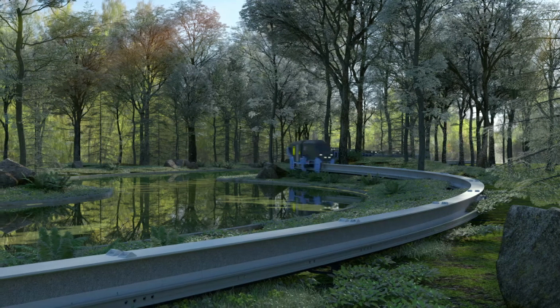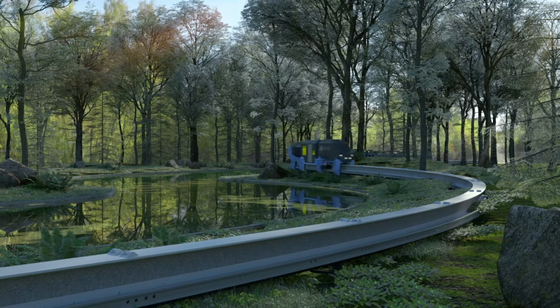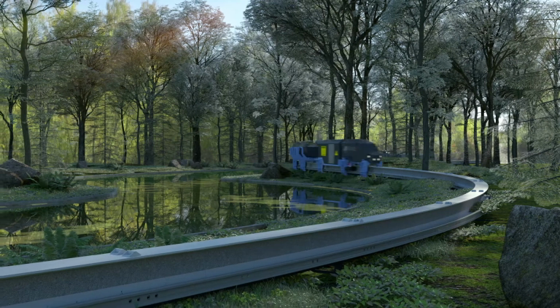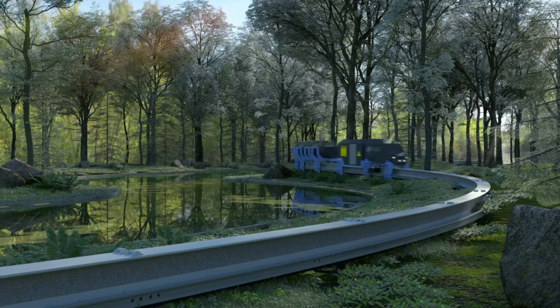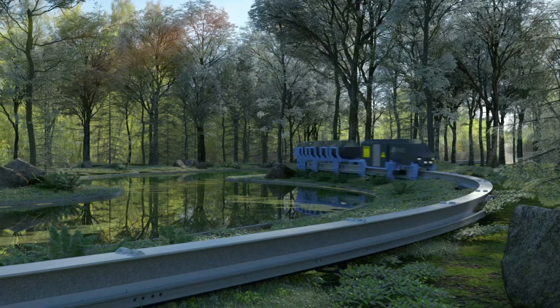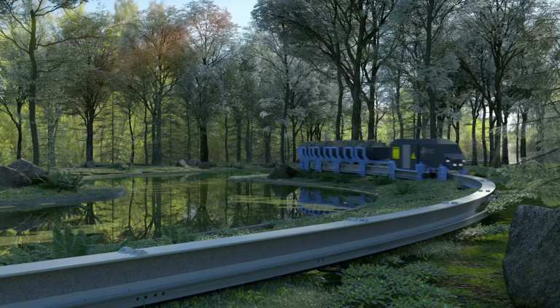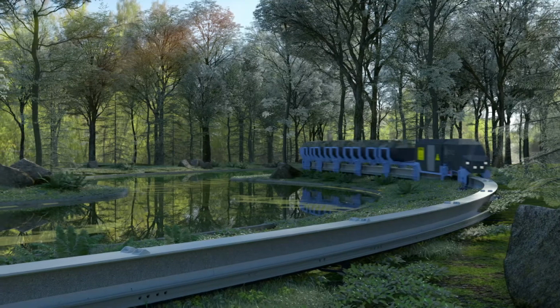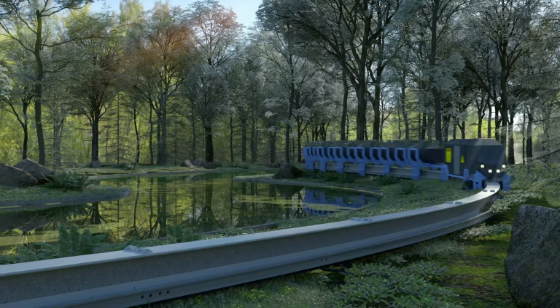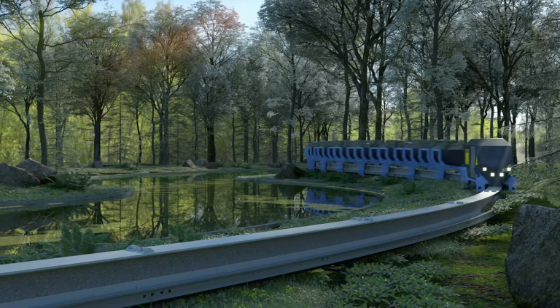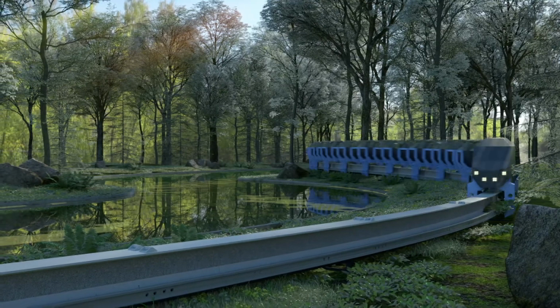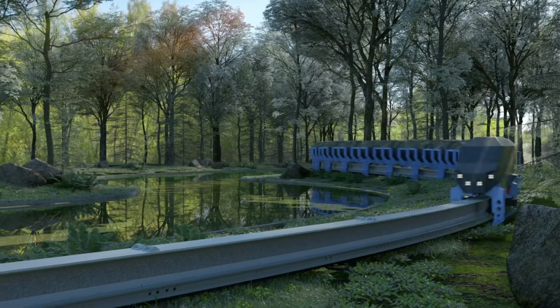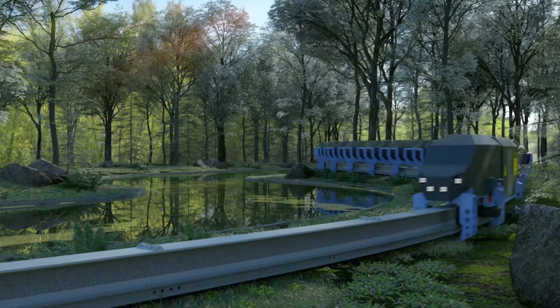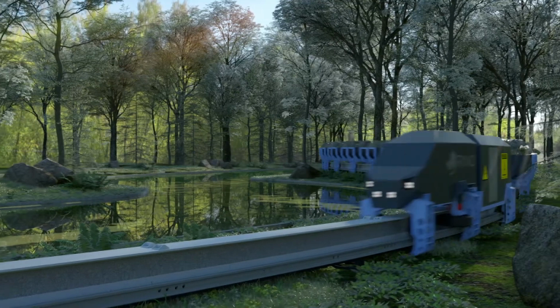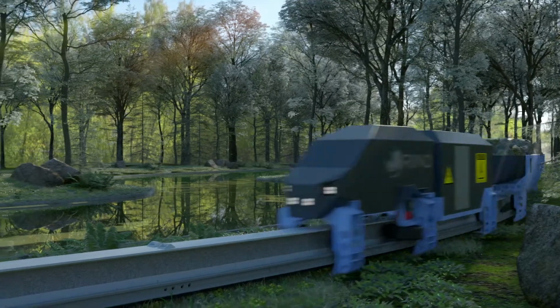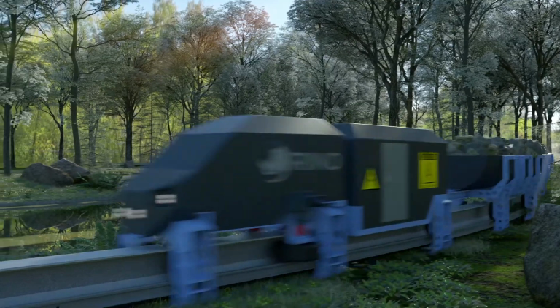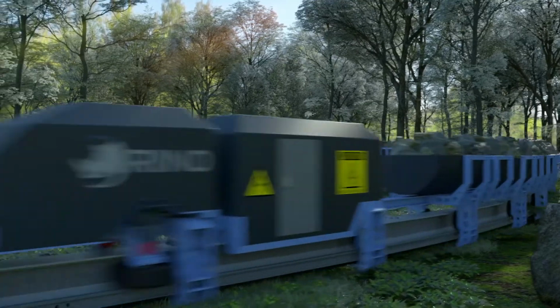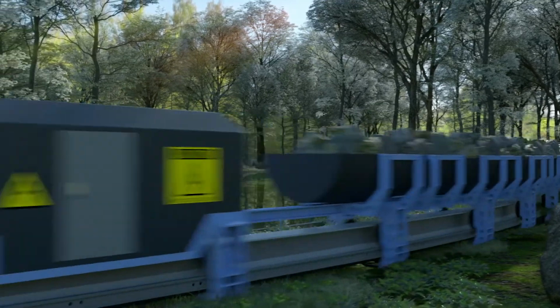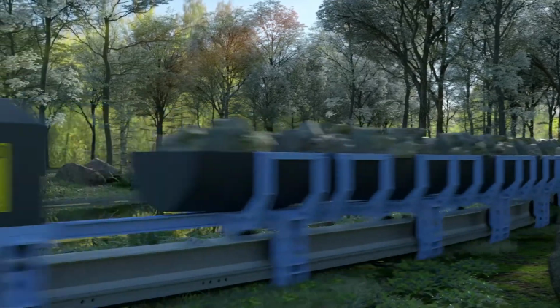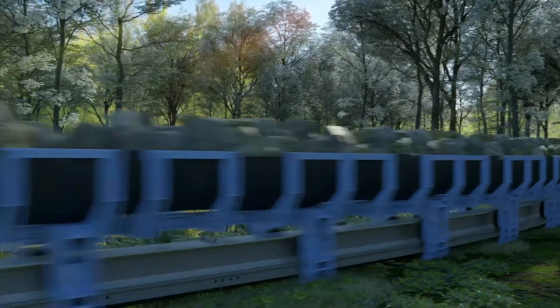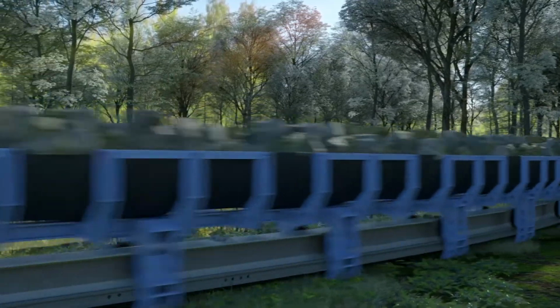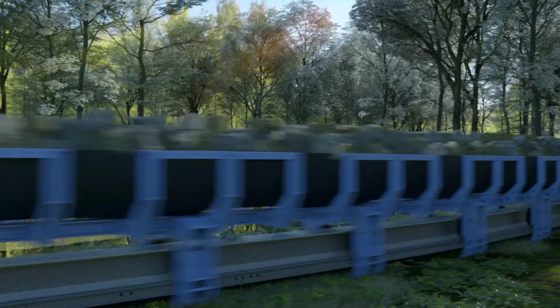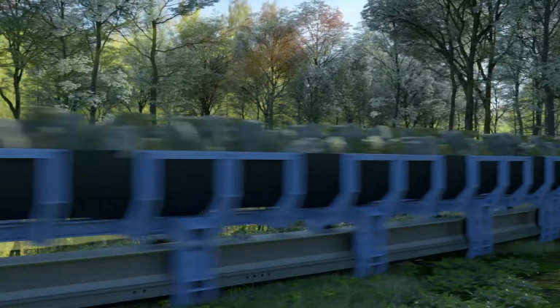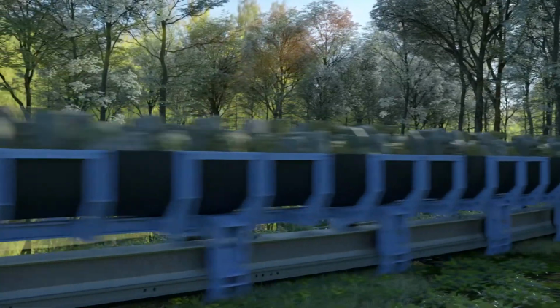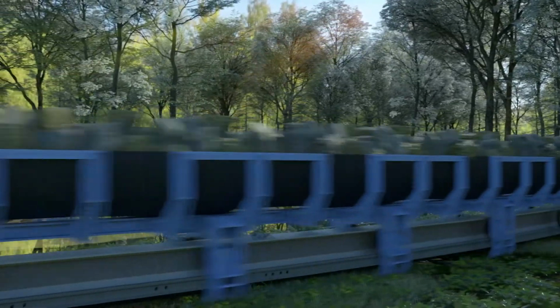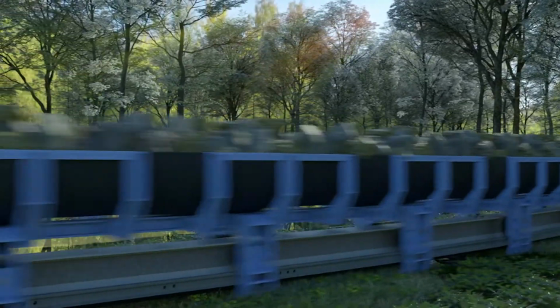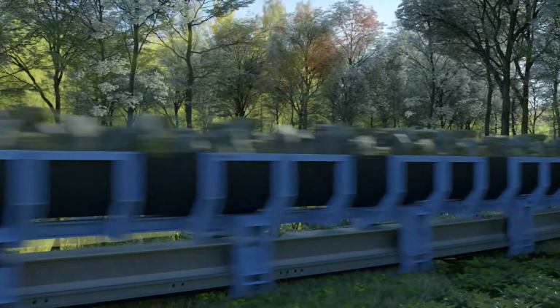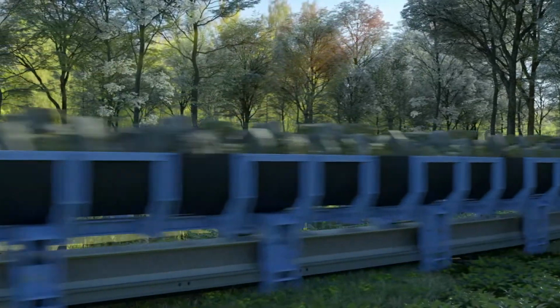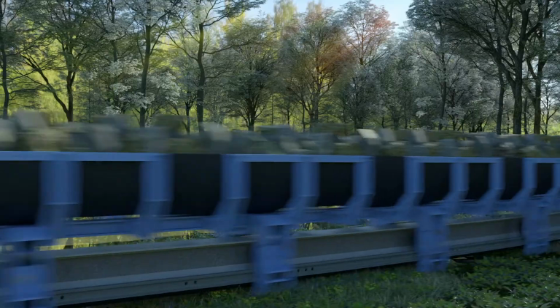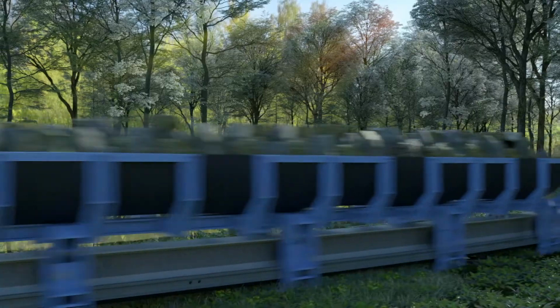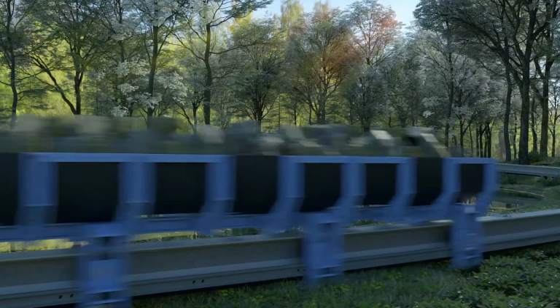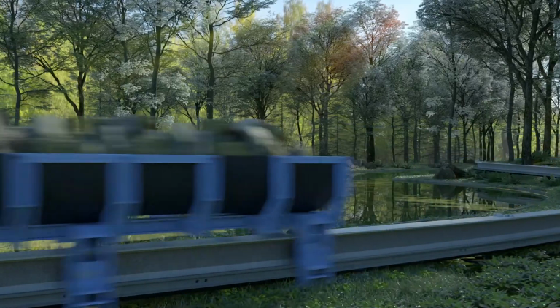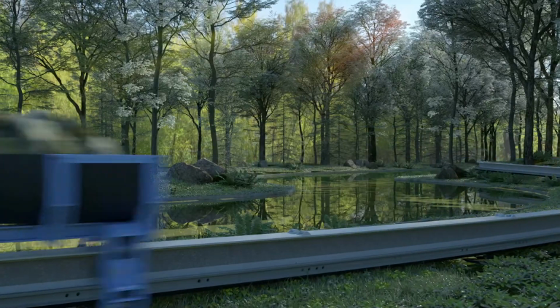Being electrically driven and having a low environmental impact makes the Rhino a number one choice for a zero carbon mining solution.